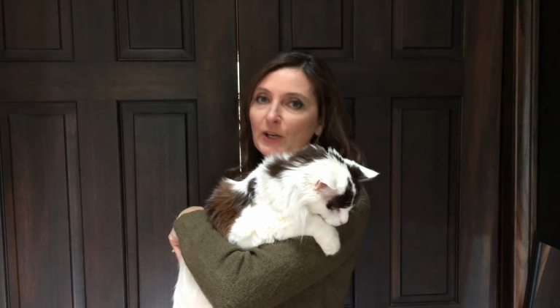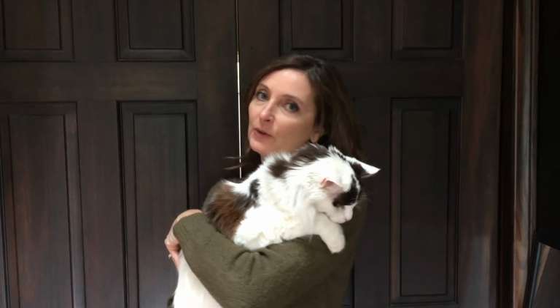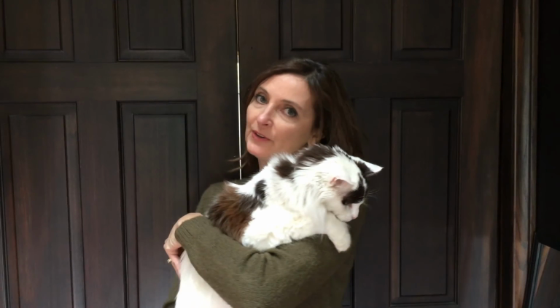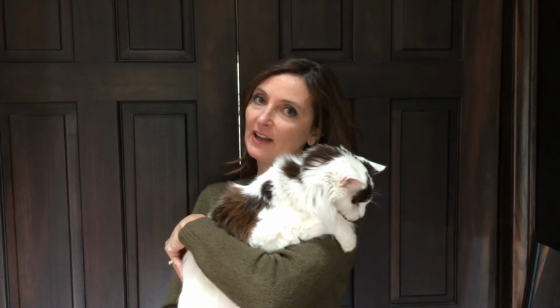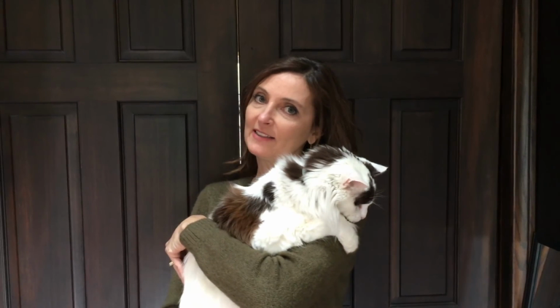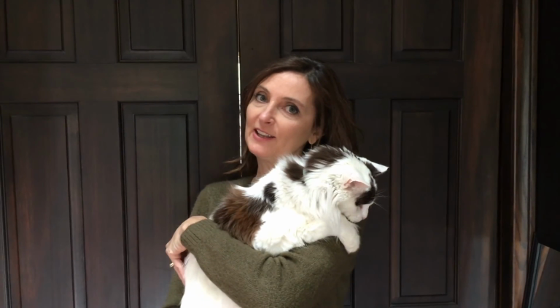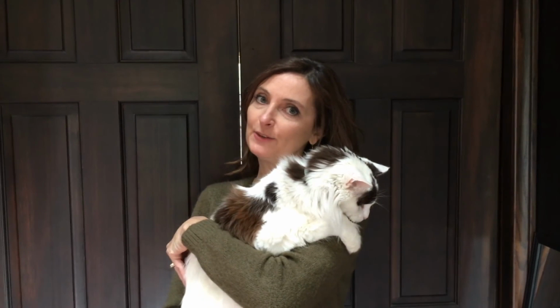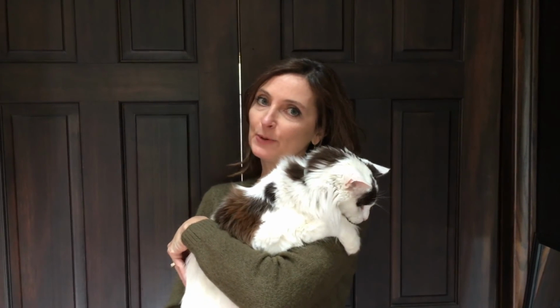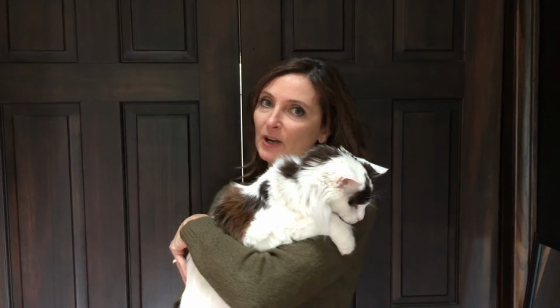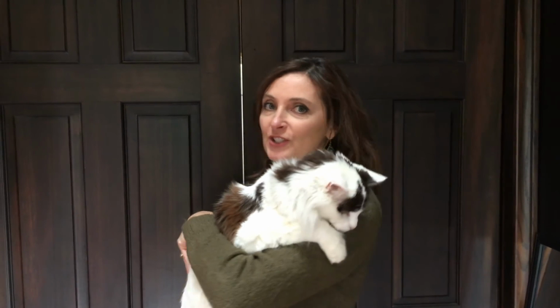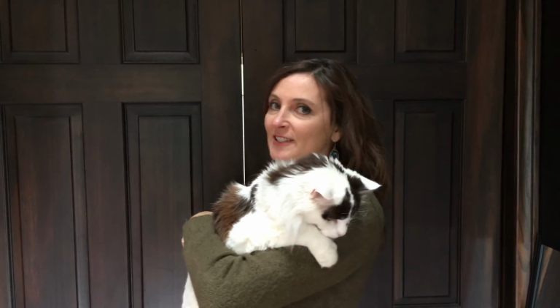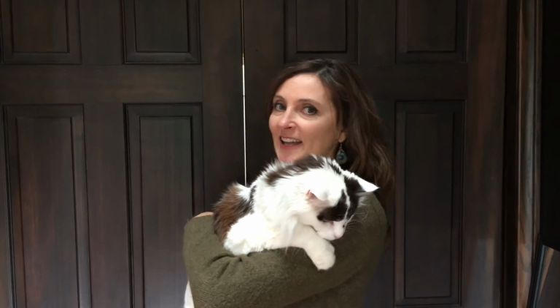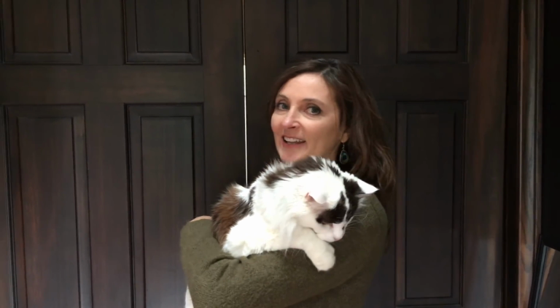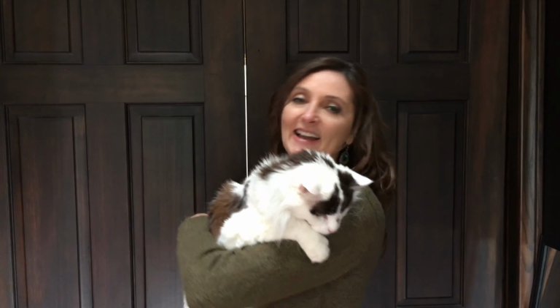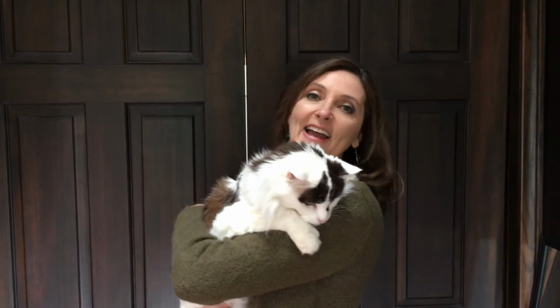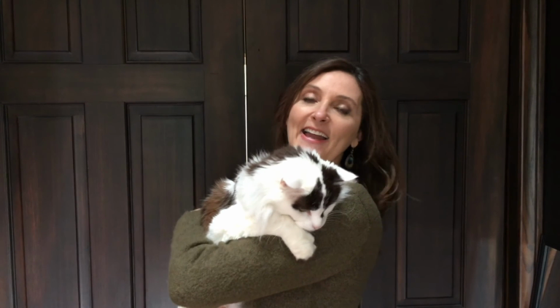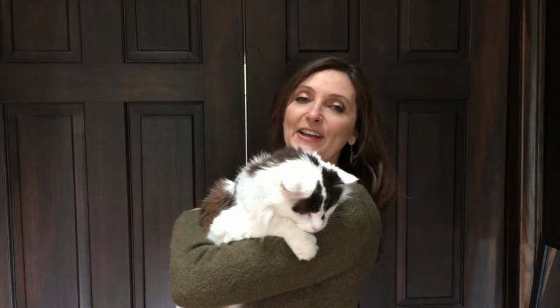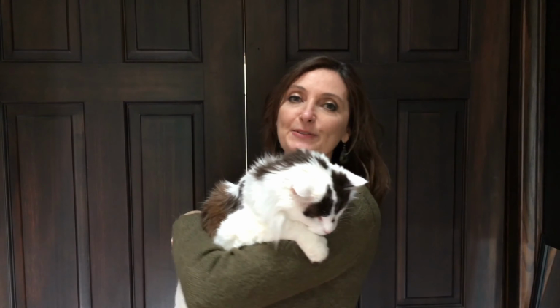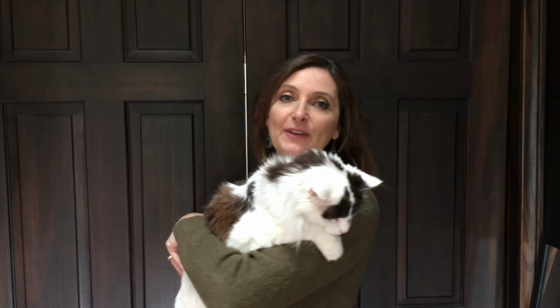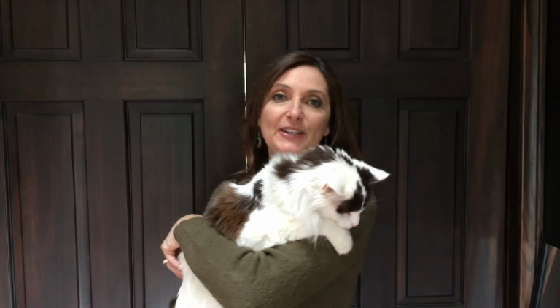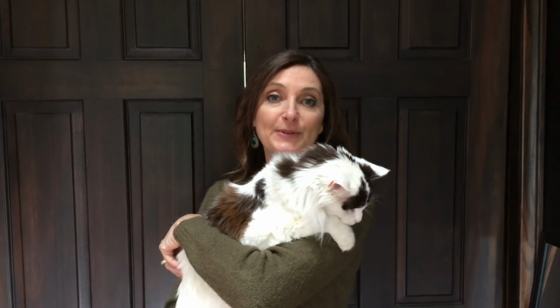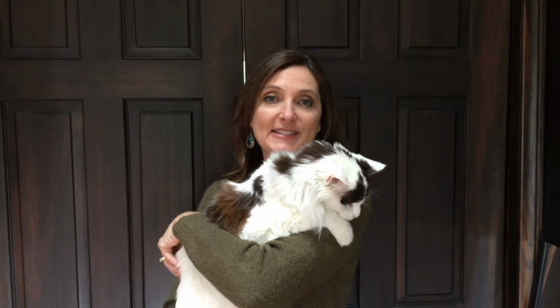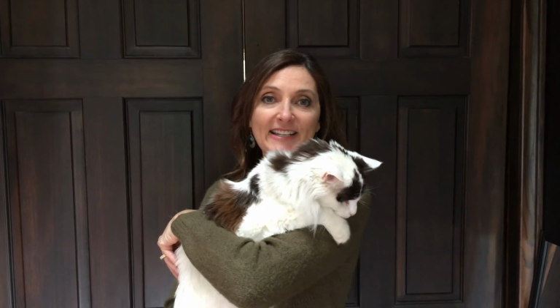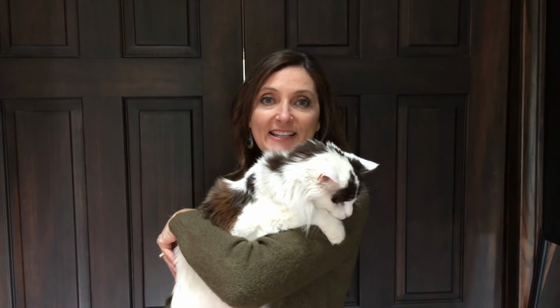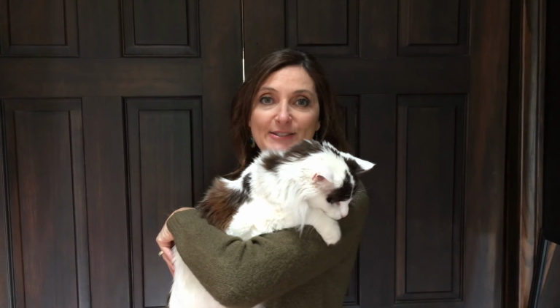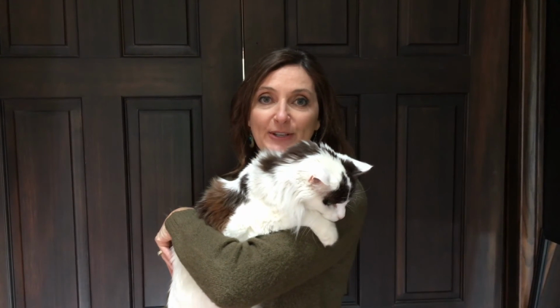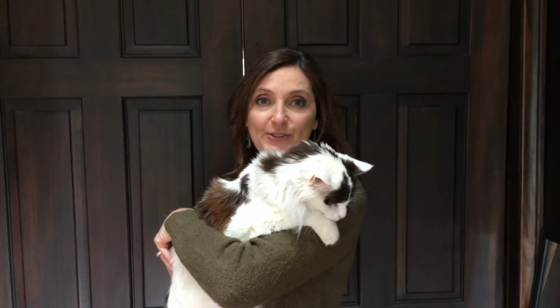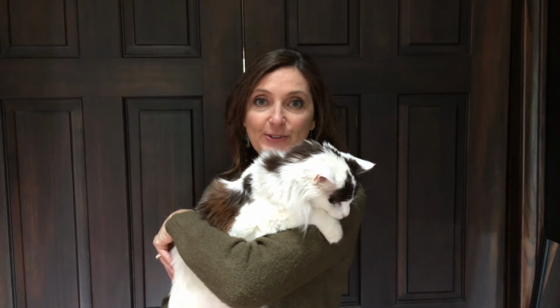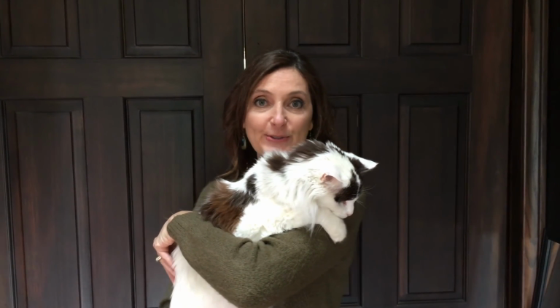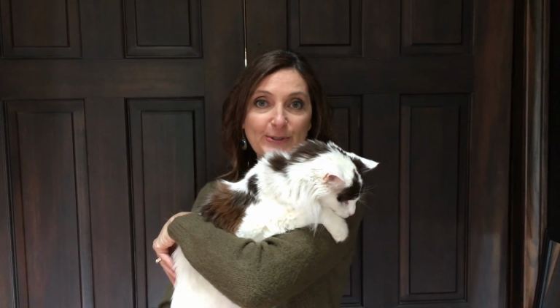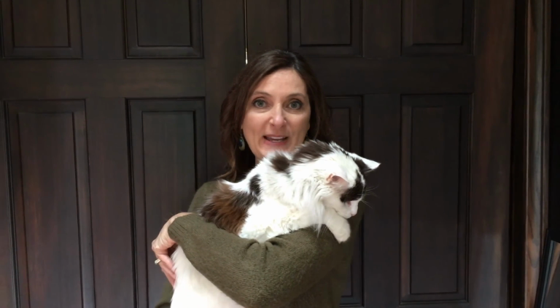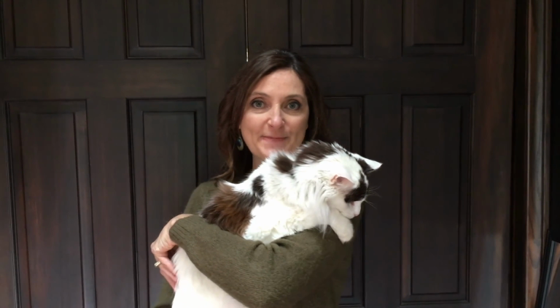Coco and I thank you for watching today. And if you have any real estate needs, make sure you click me up.